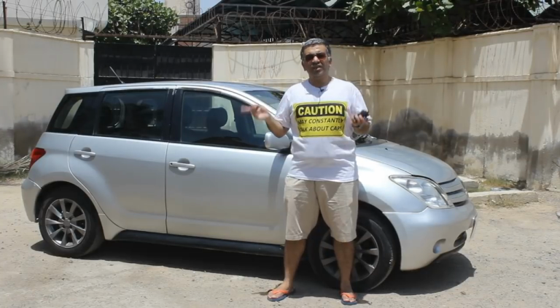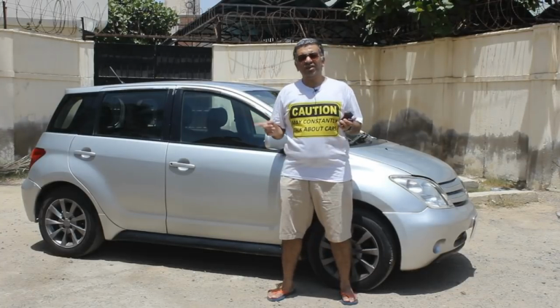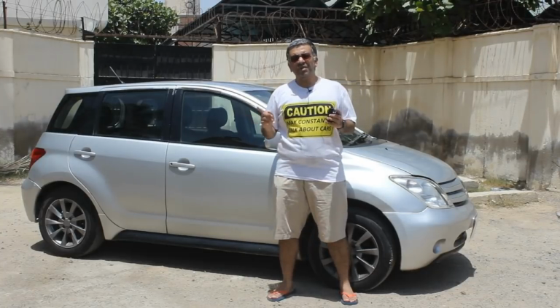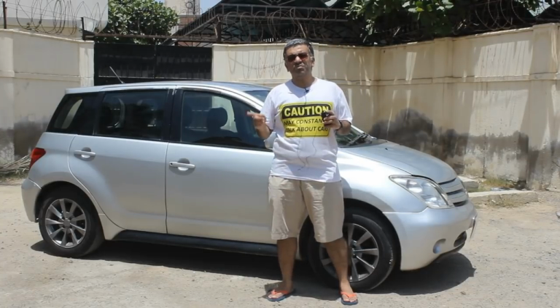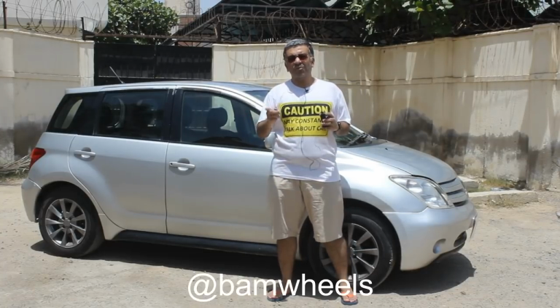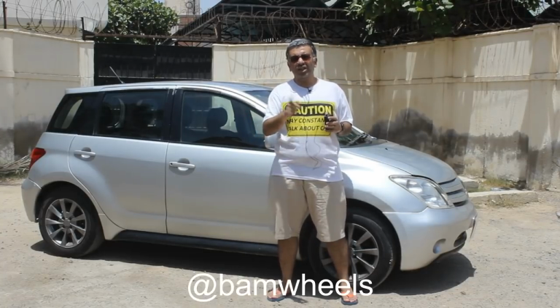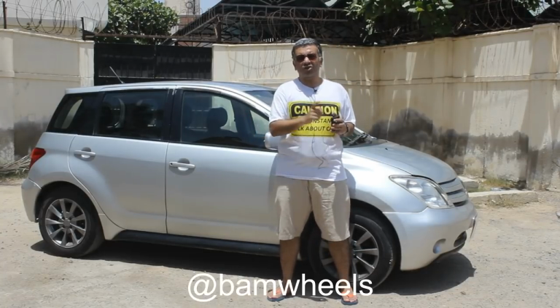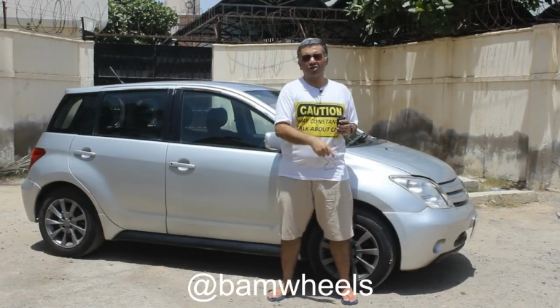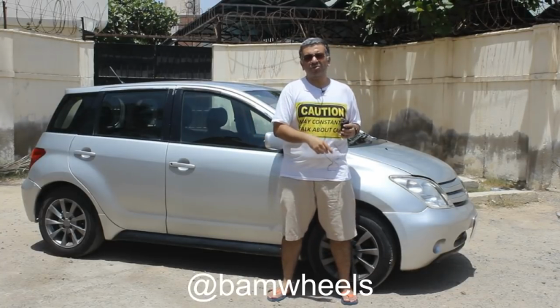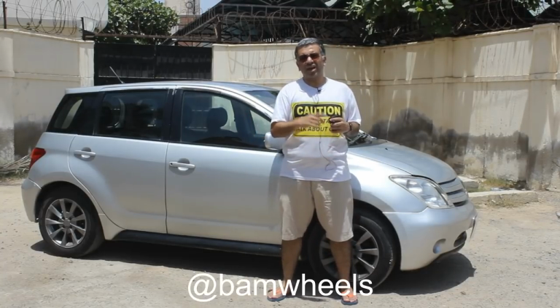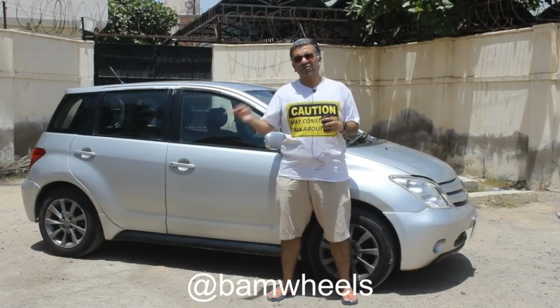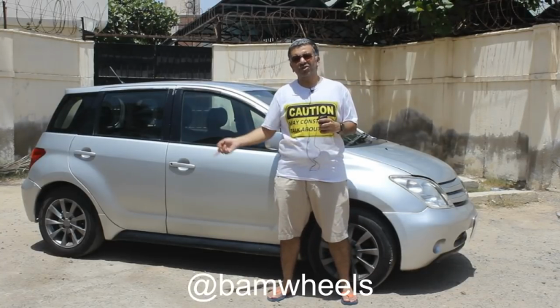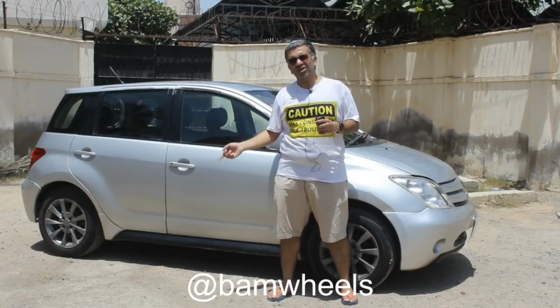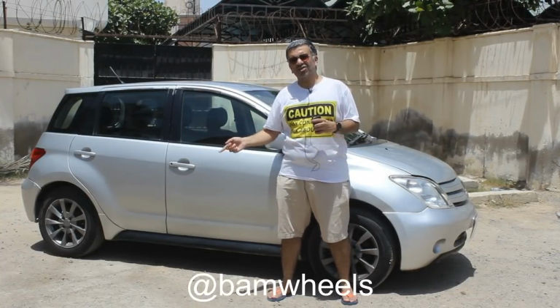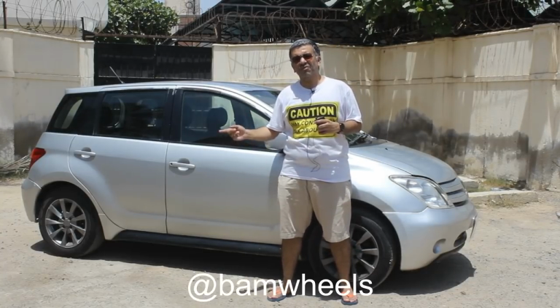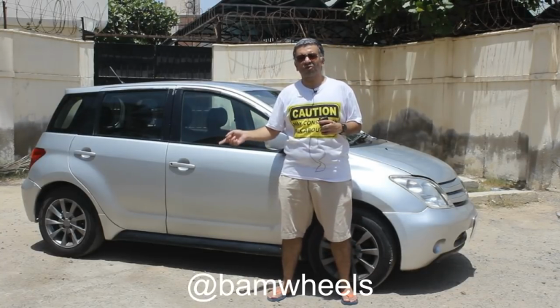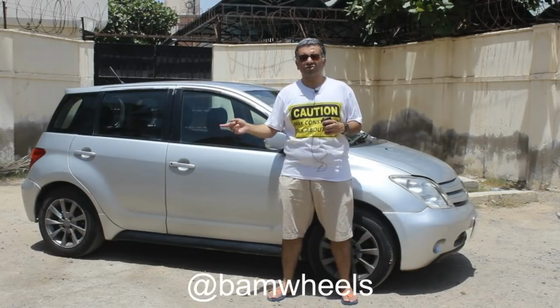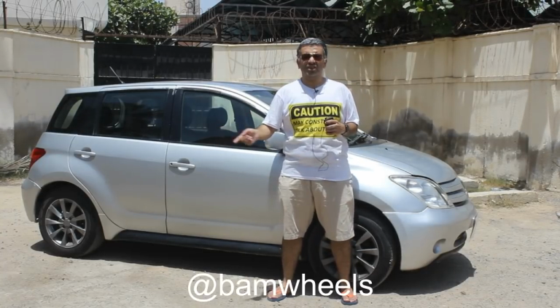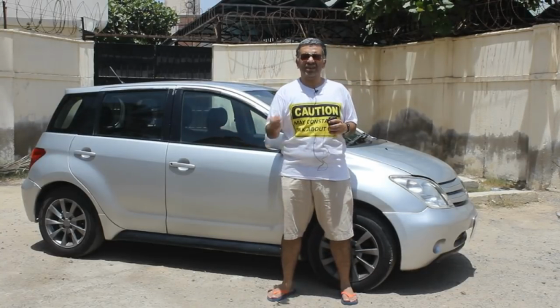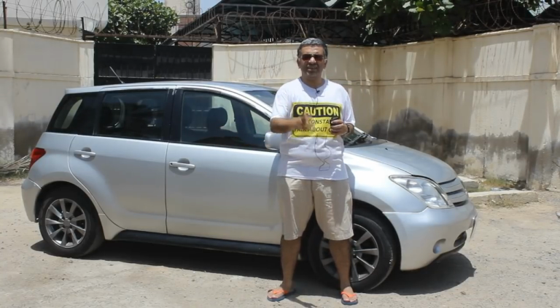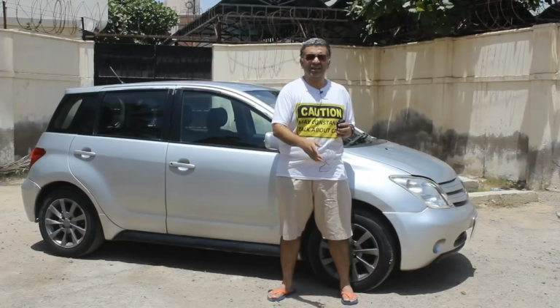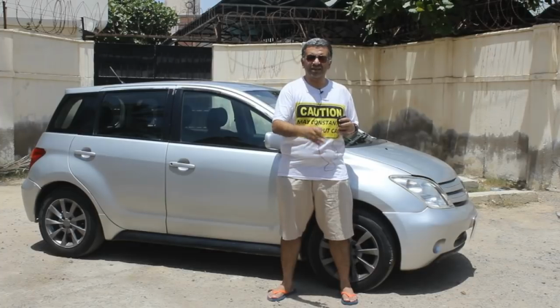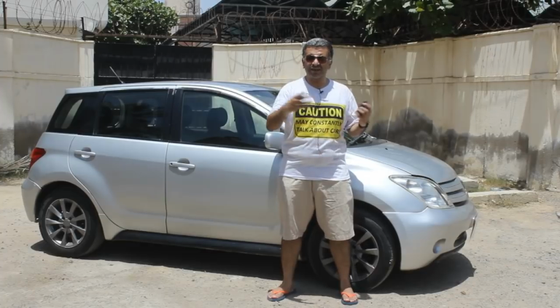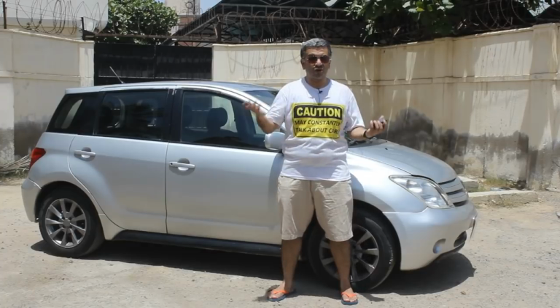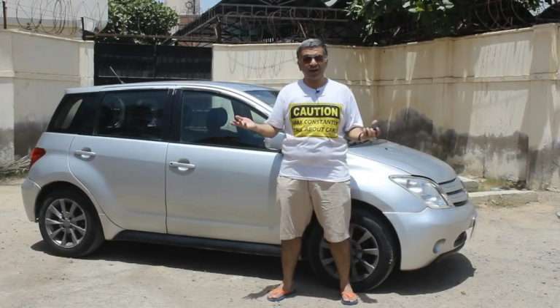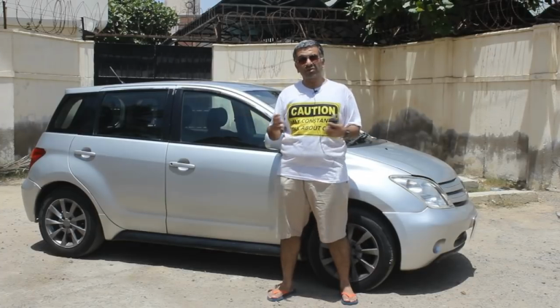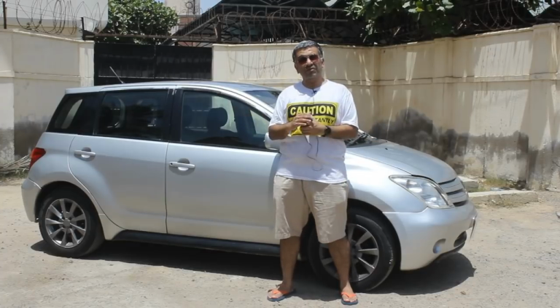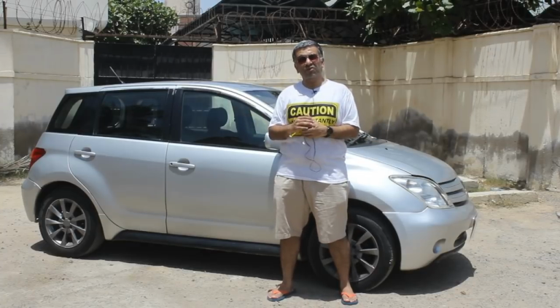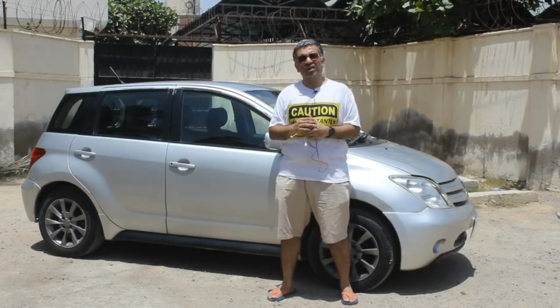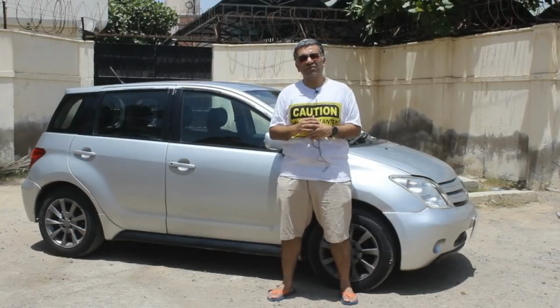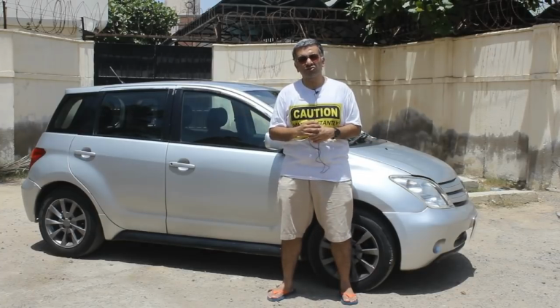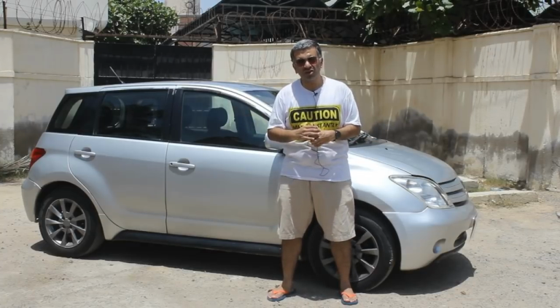Our Instagram is bamwheels.com. You can follow us on Instagram if you want to see what cars we will be reviewing in the future.